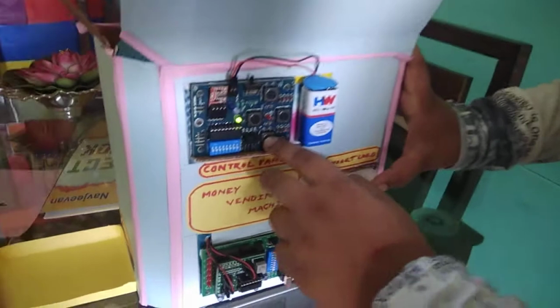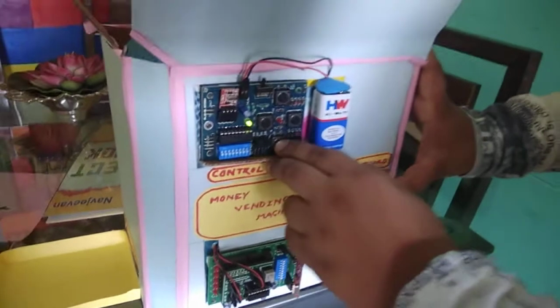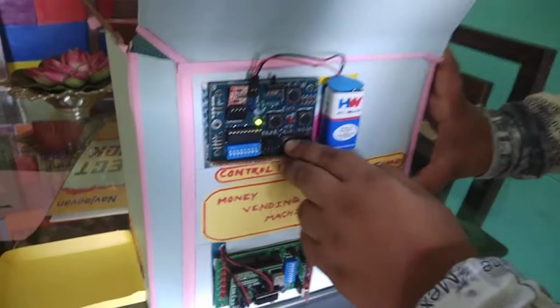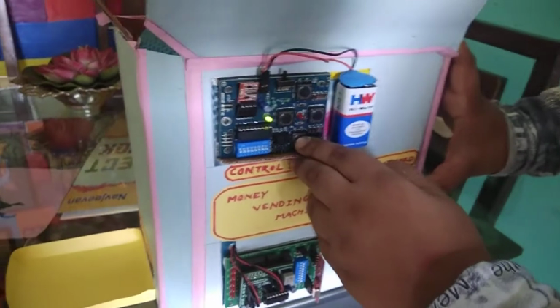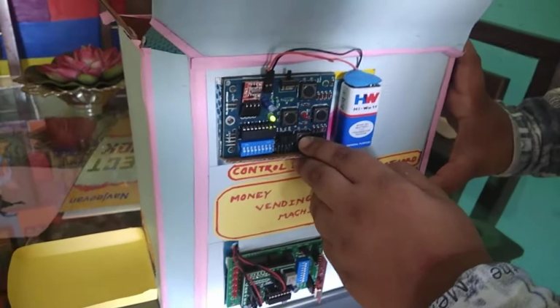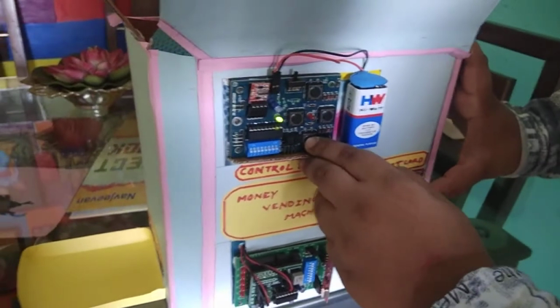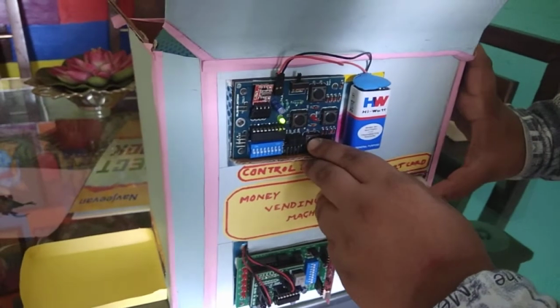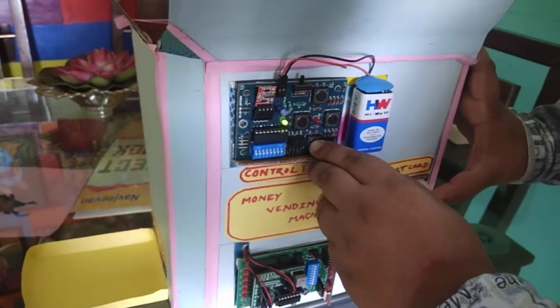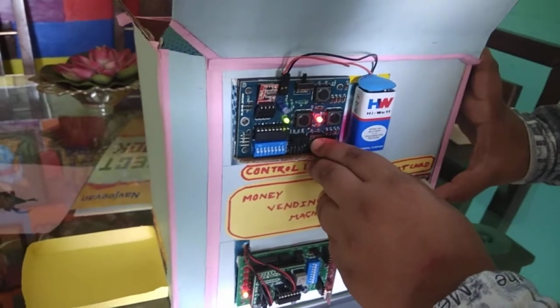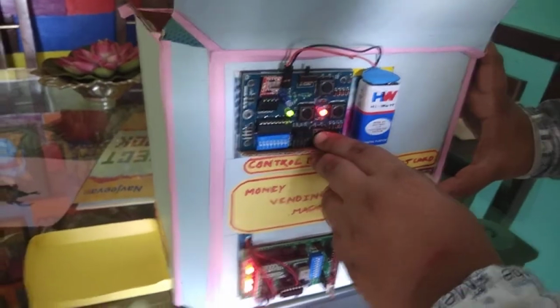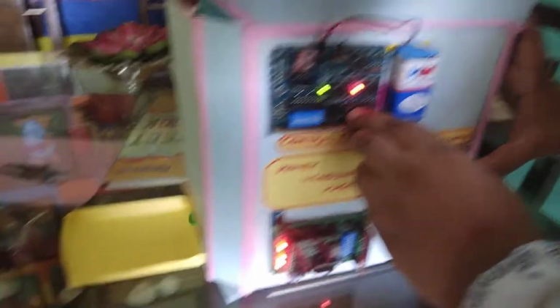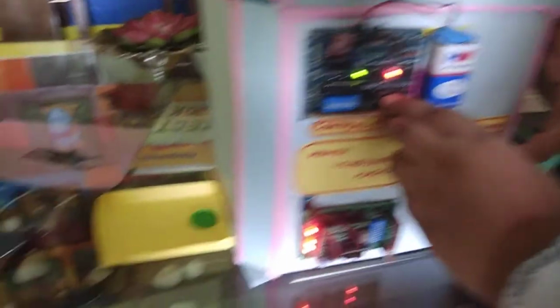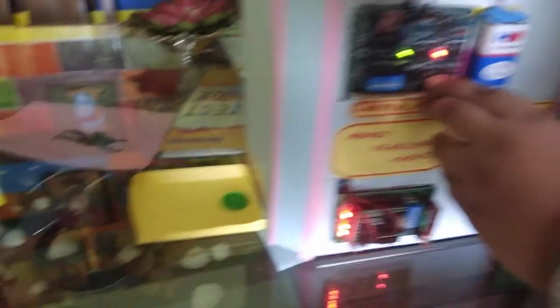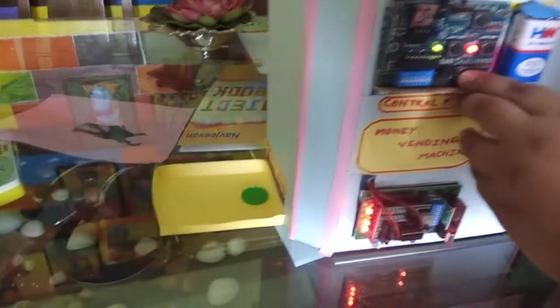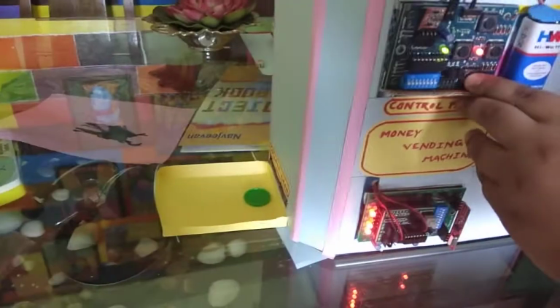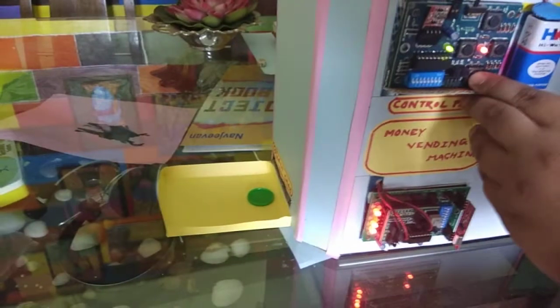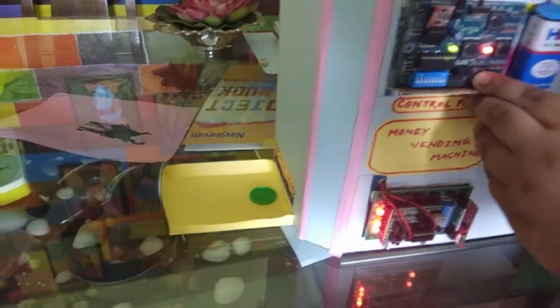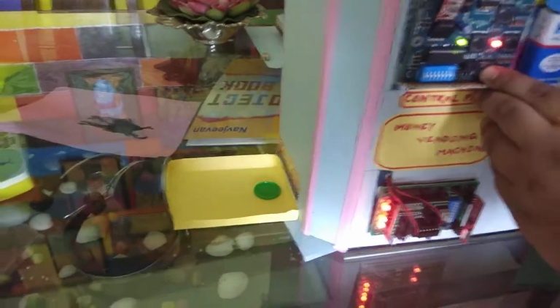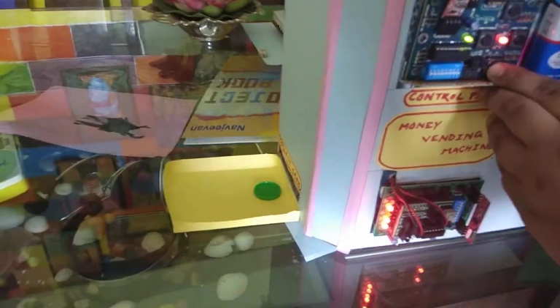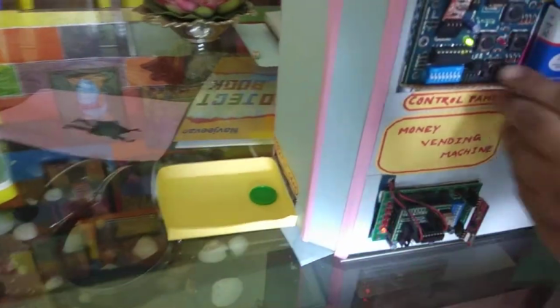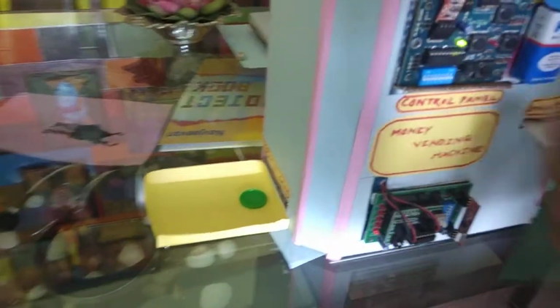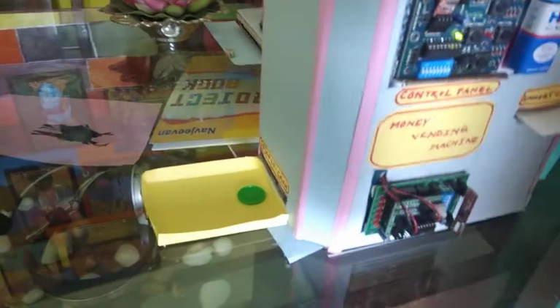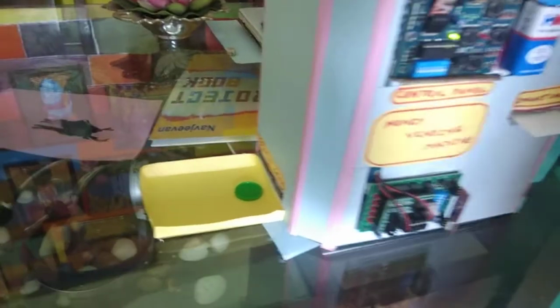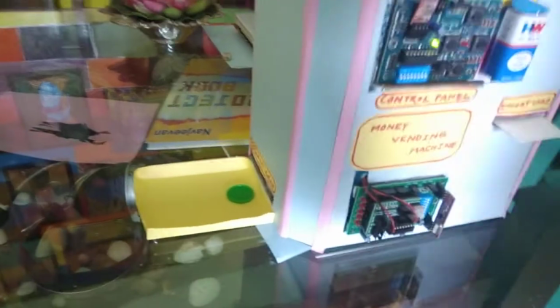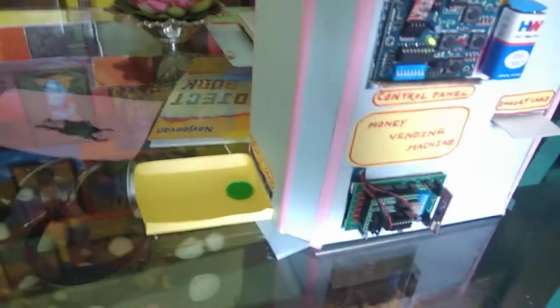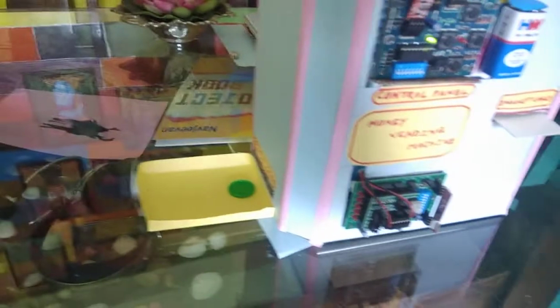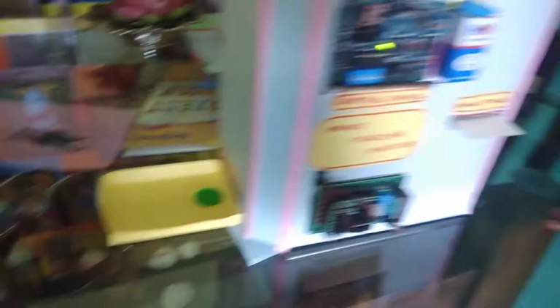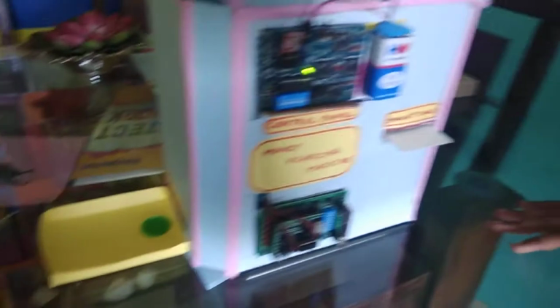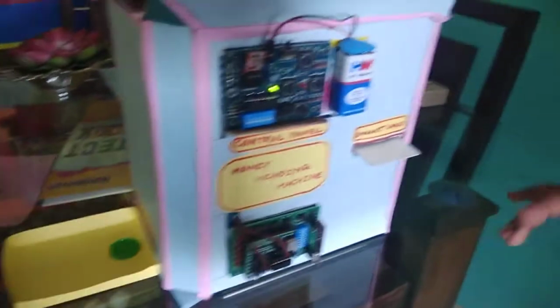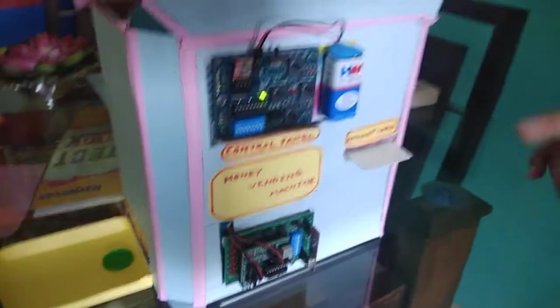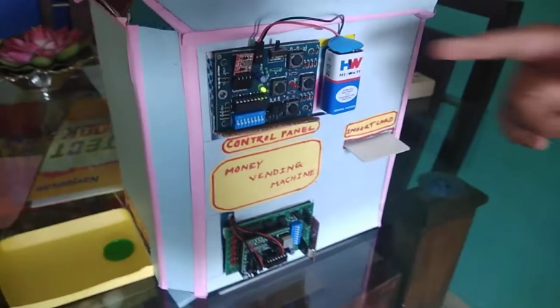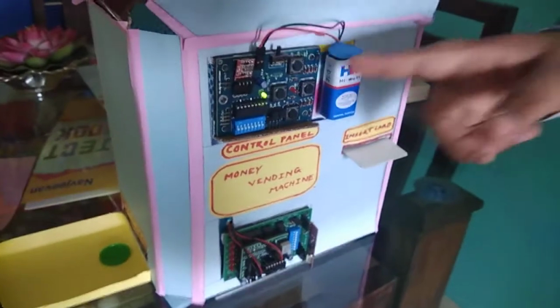Then we just have to press the button to make the motor work and the coin comes out.